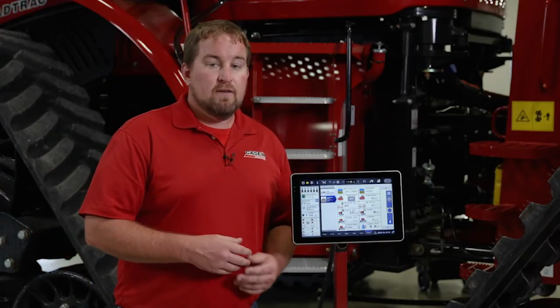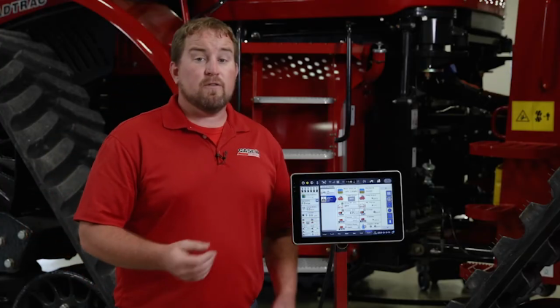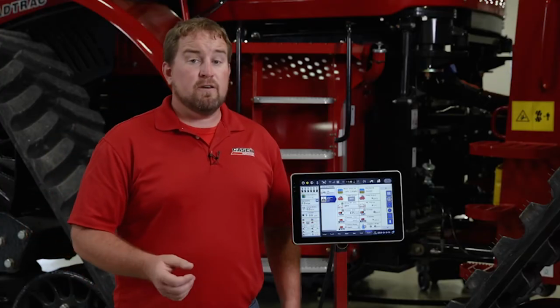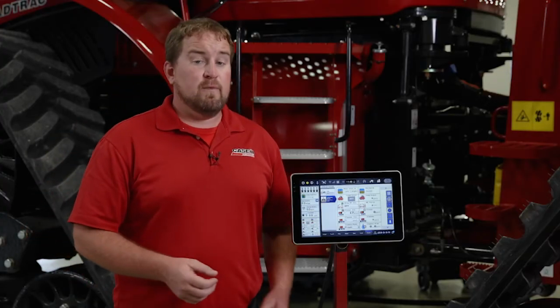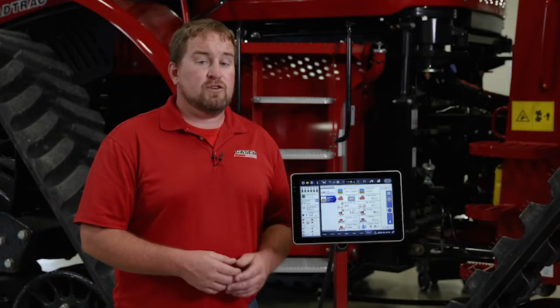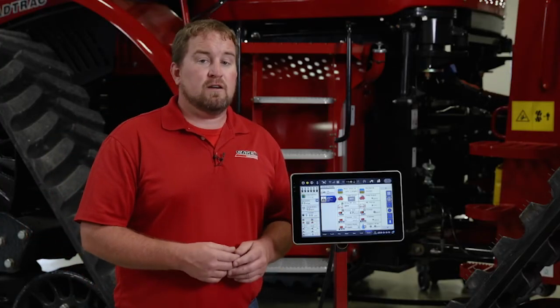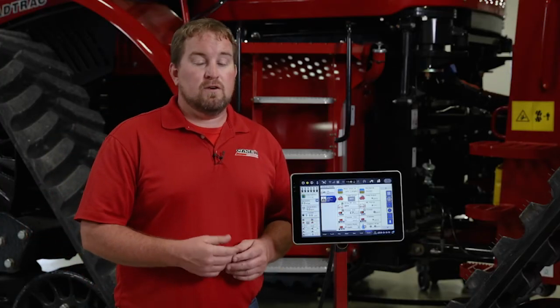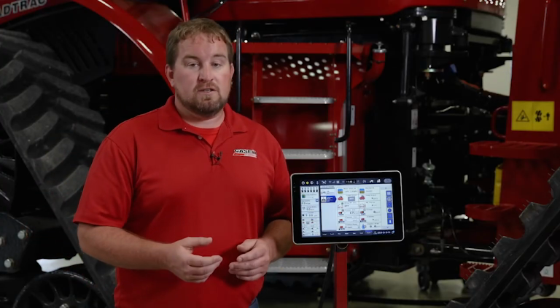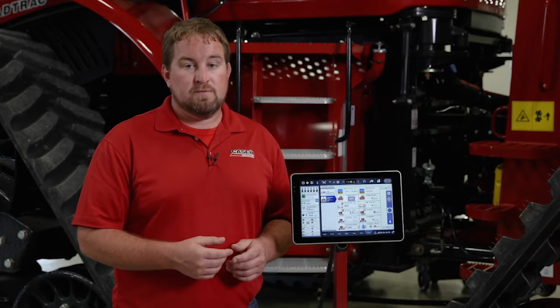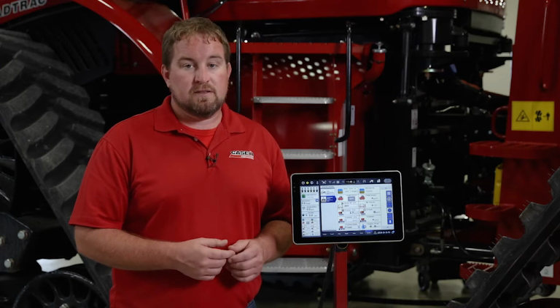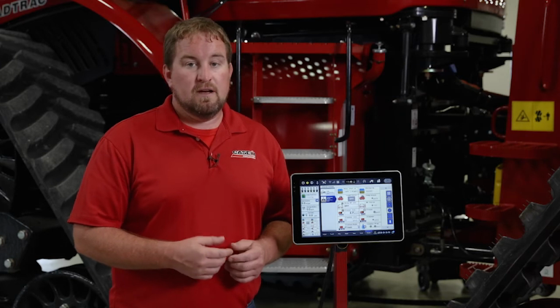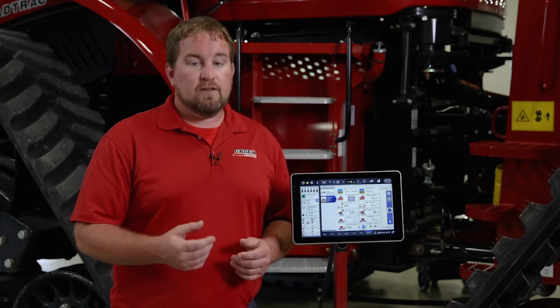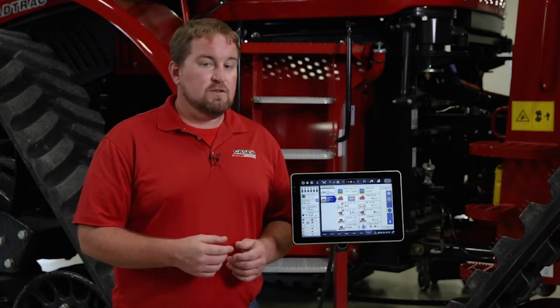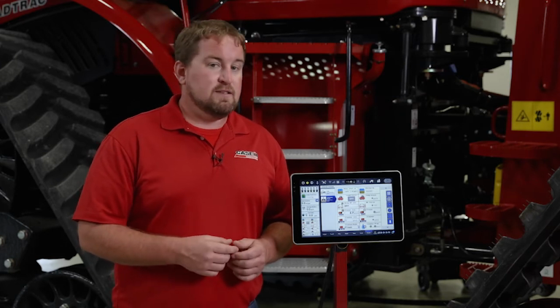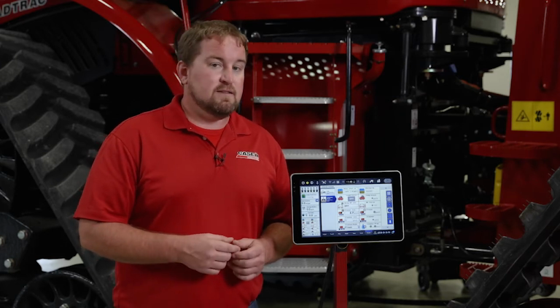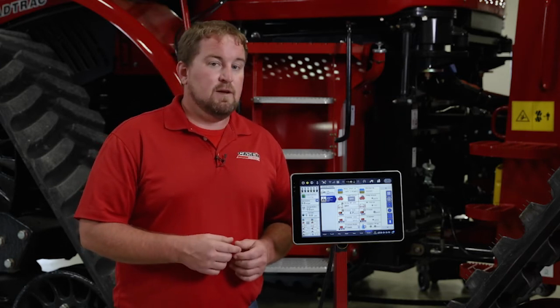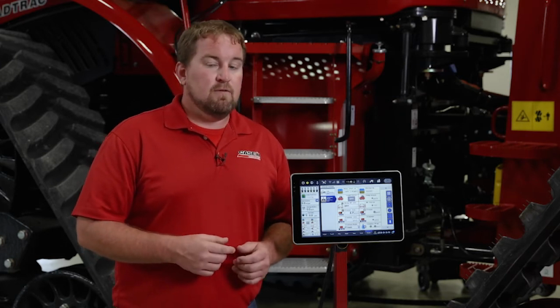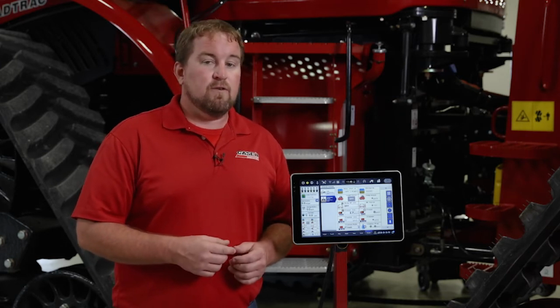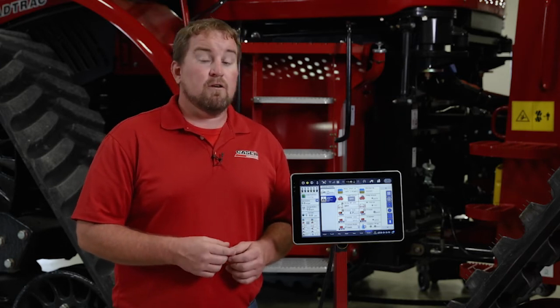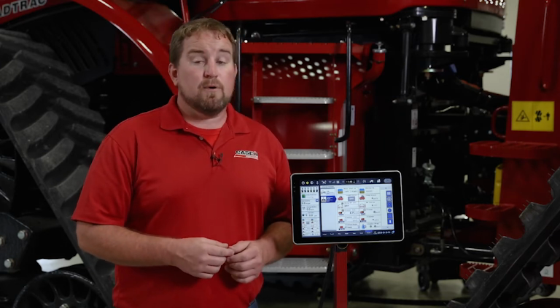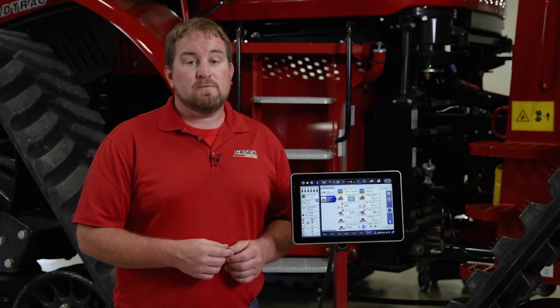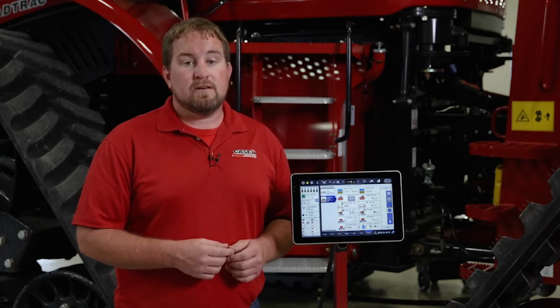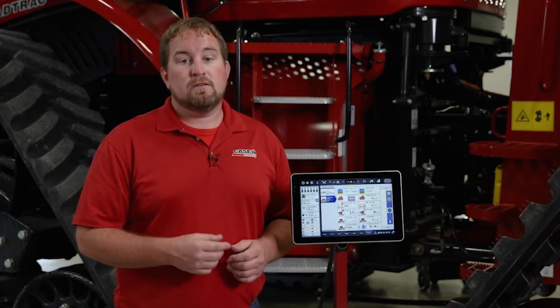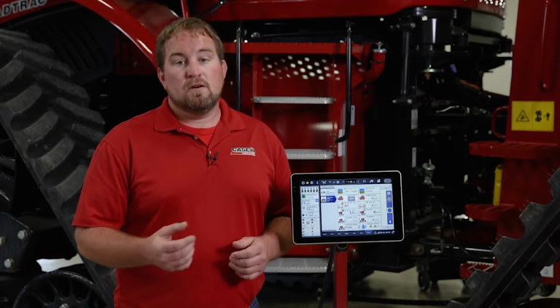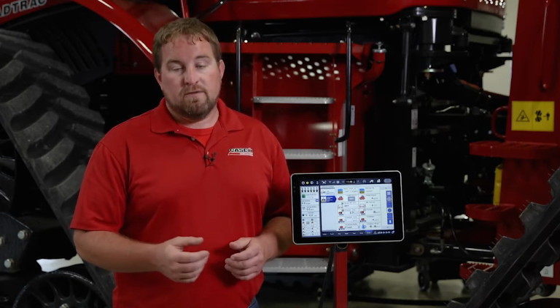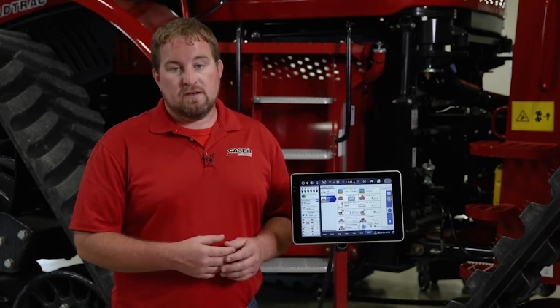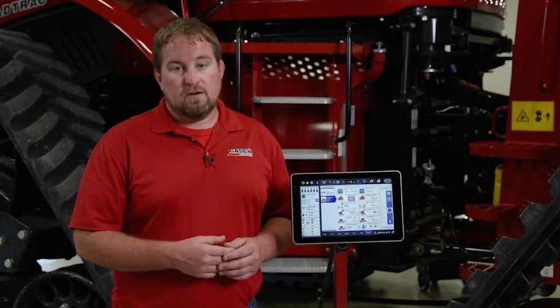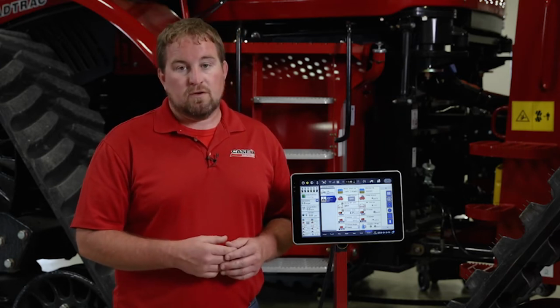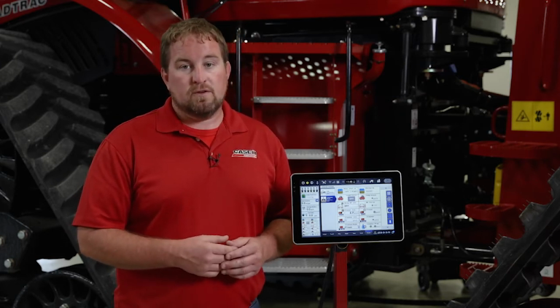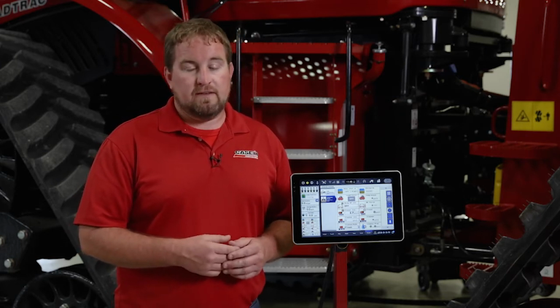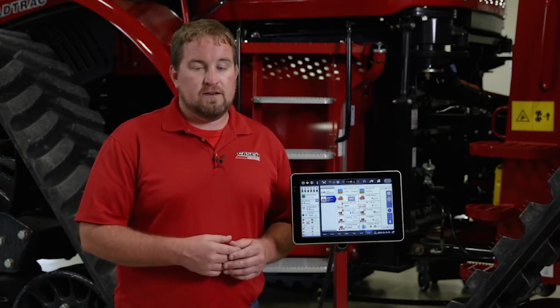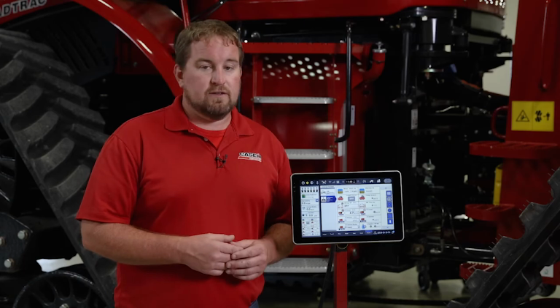For further information on those adjustments of the closing system, refer to your operator's manual or visit your local Case IH dealer.